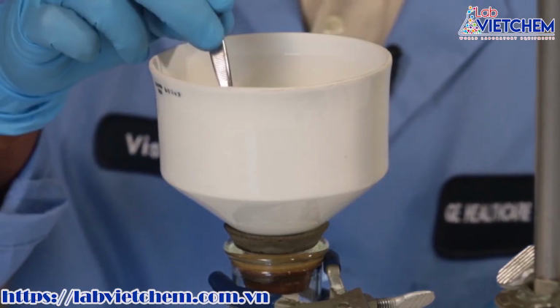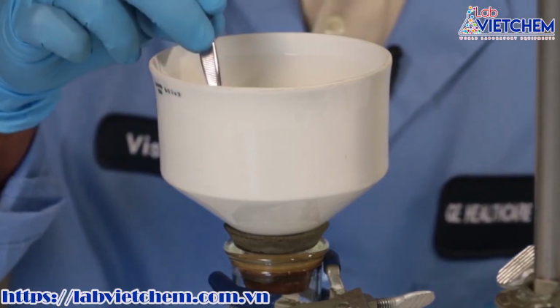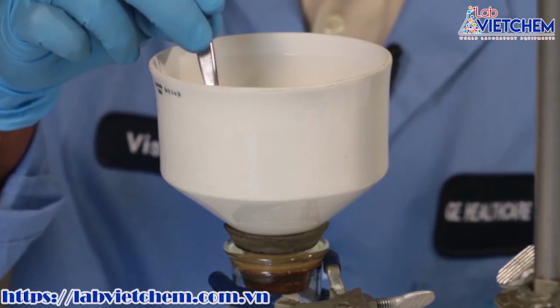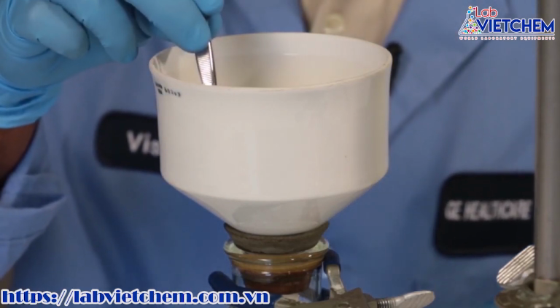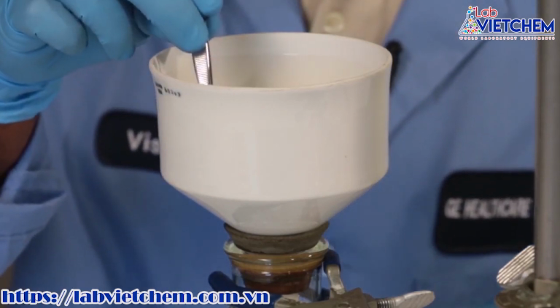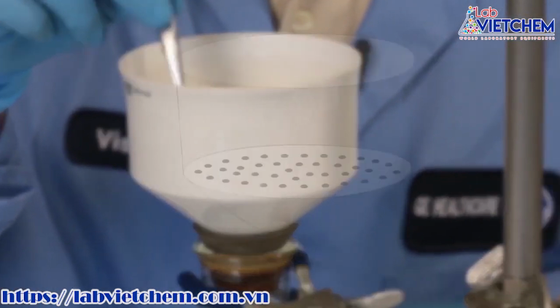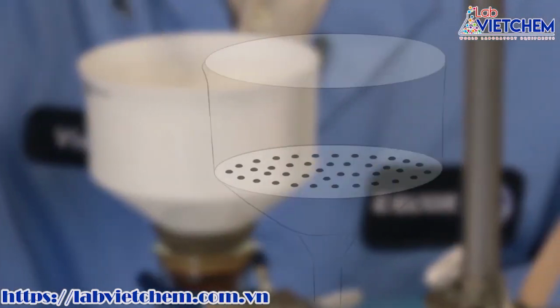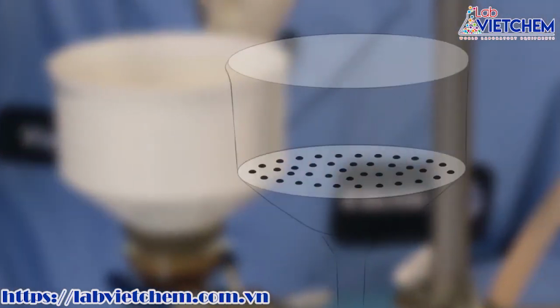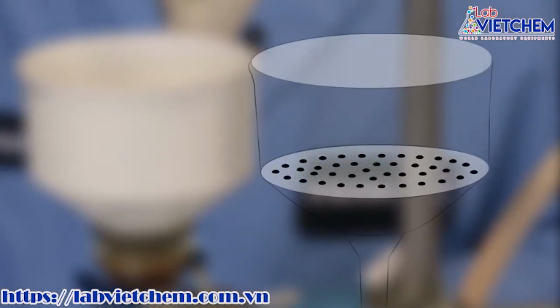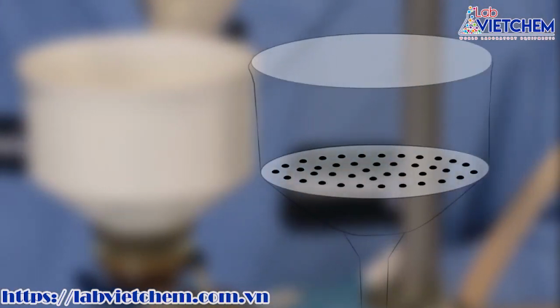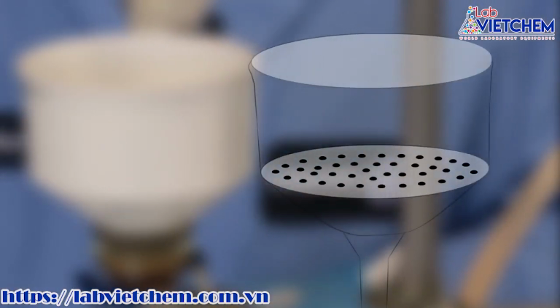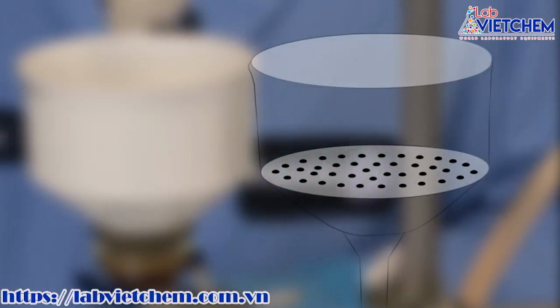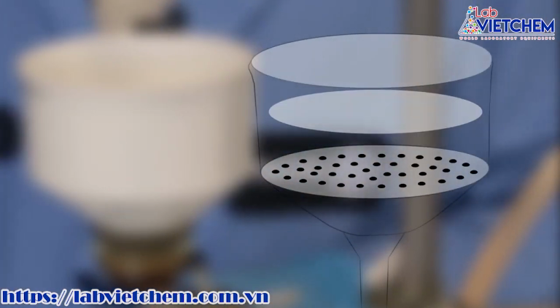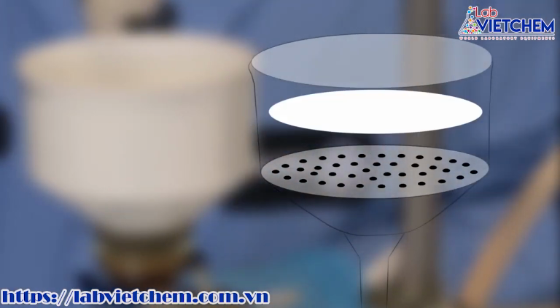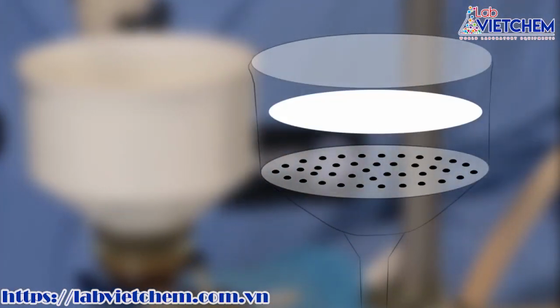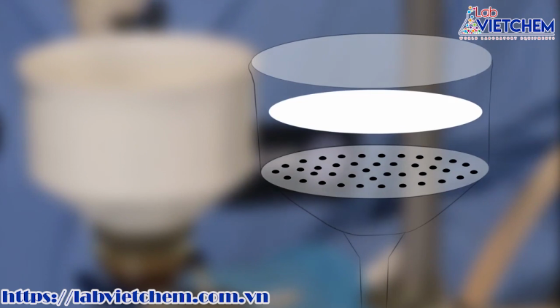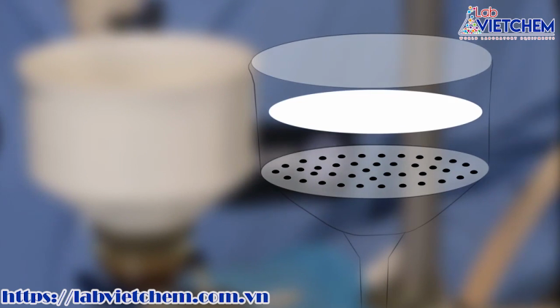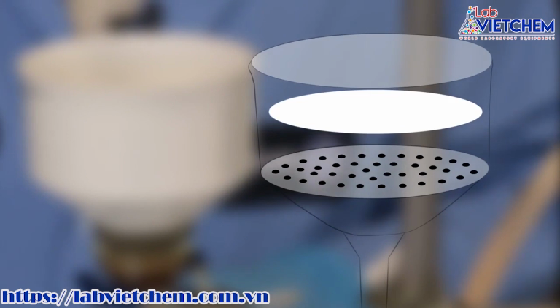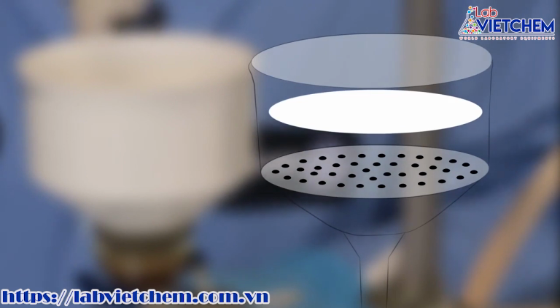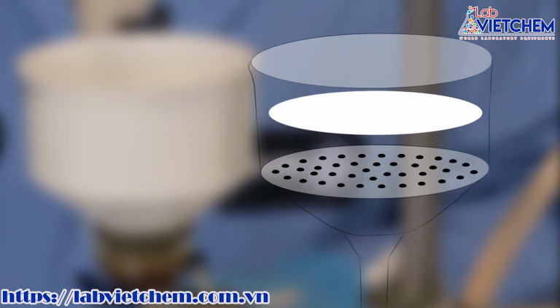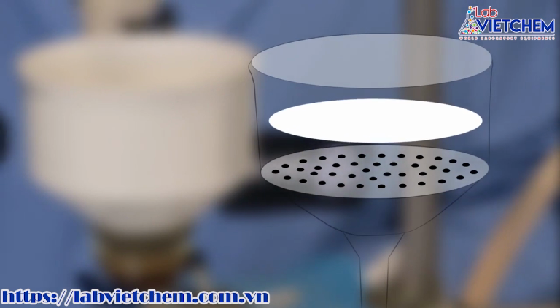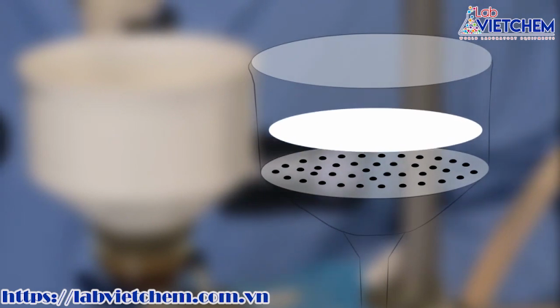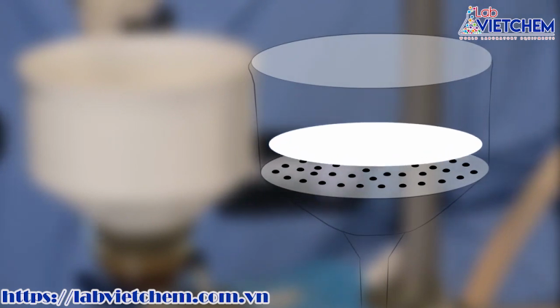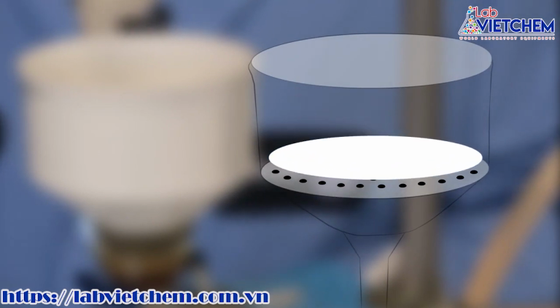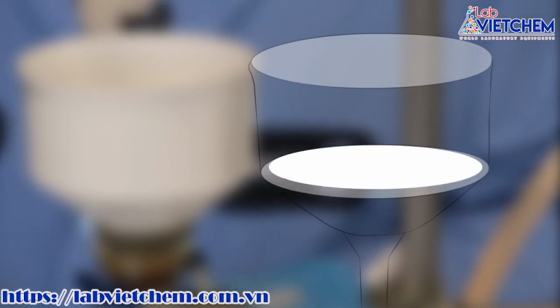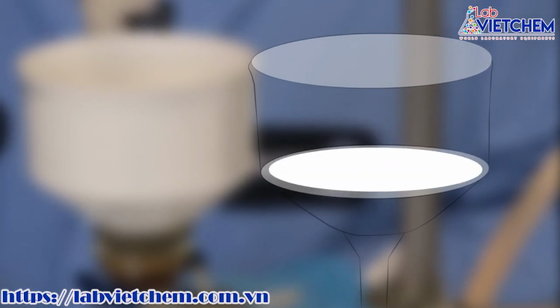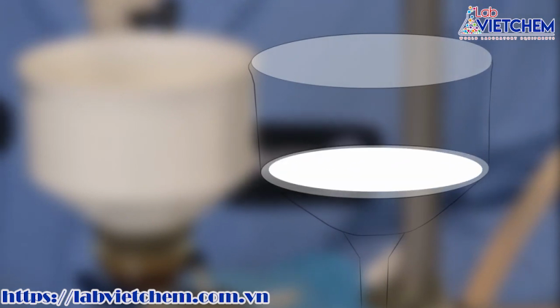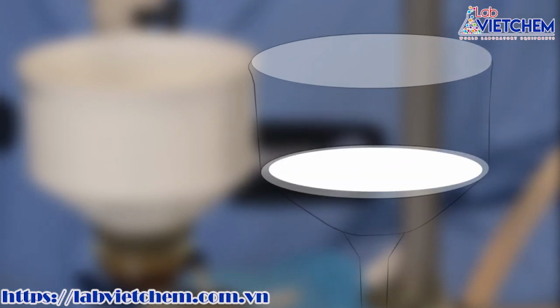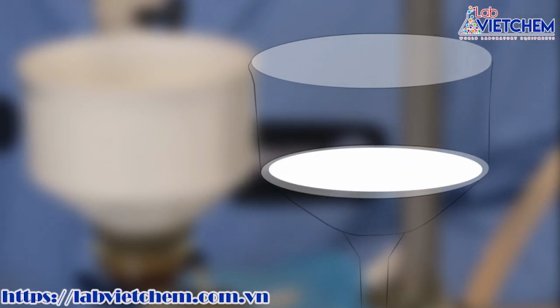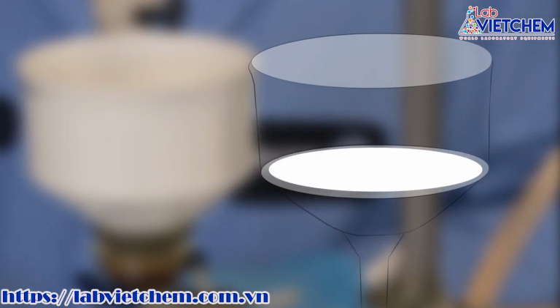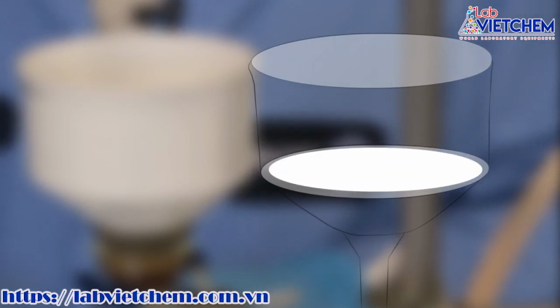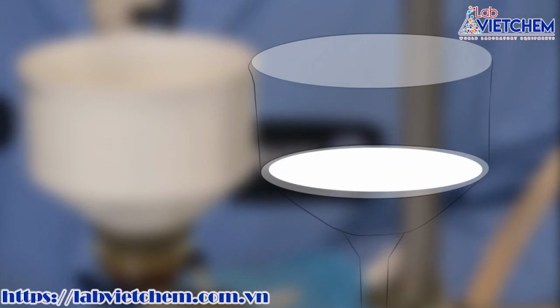When placing the filter into the Buchner funnel, make sure all the holes on the bottom of the funnel are covered.